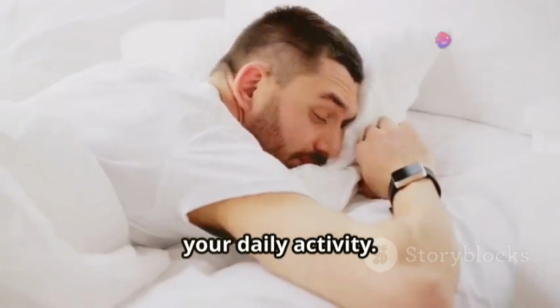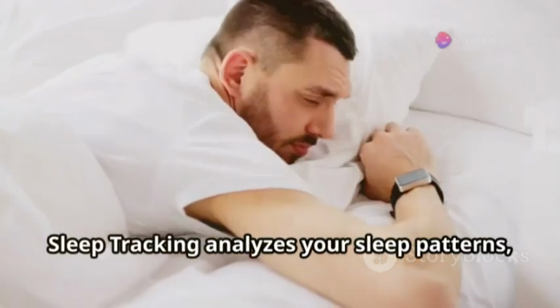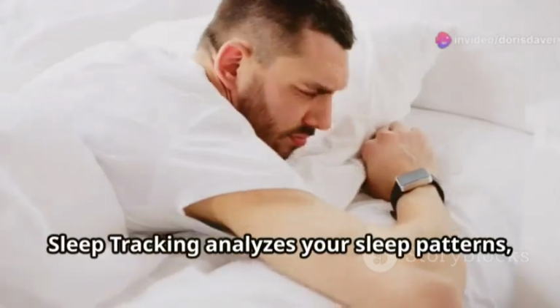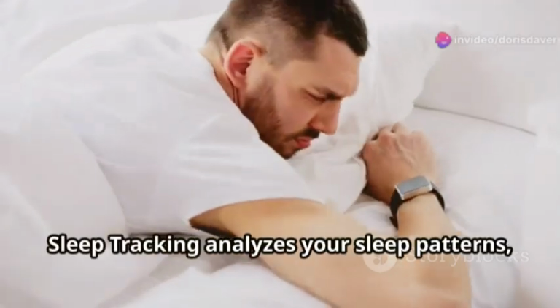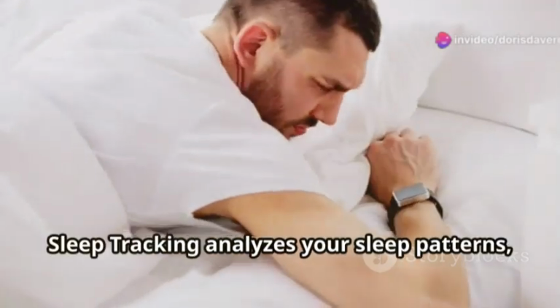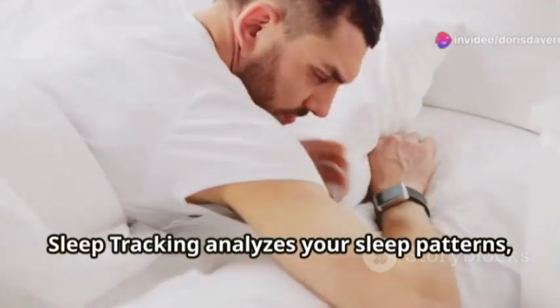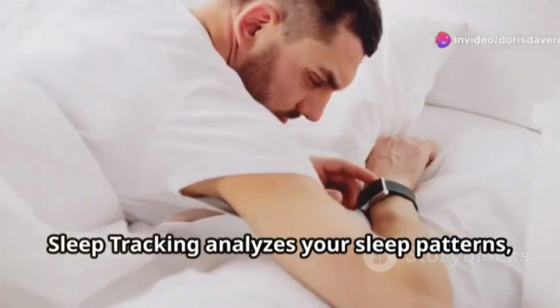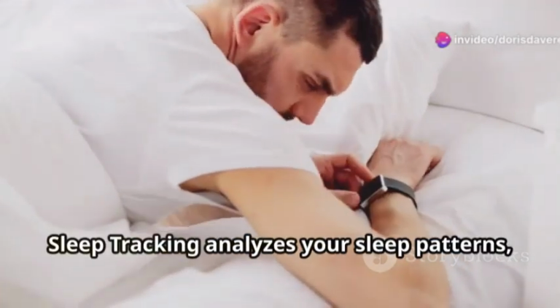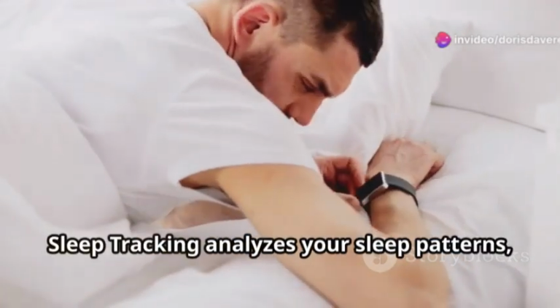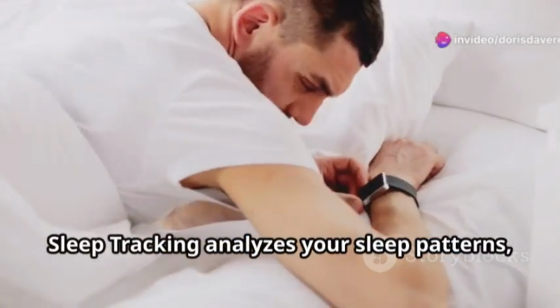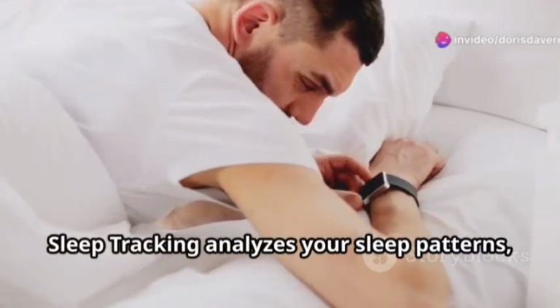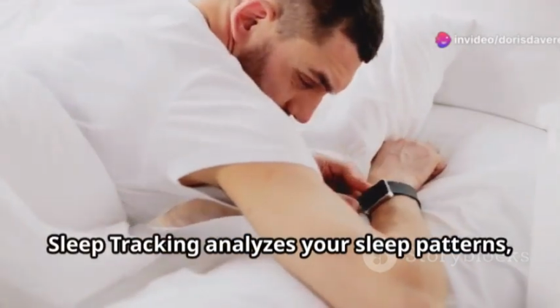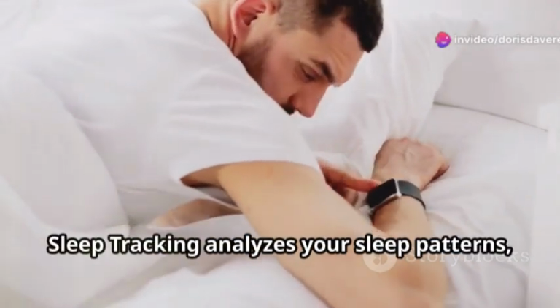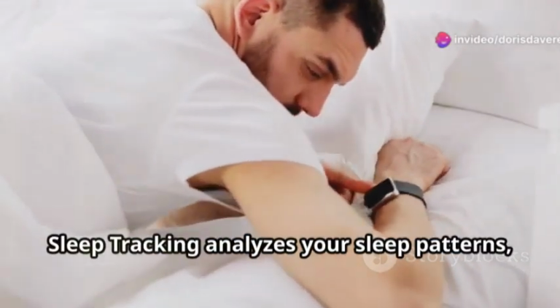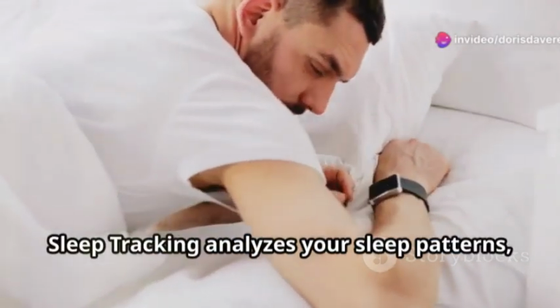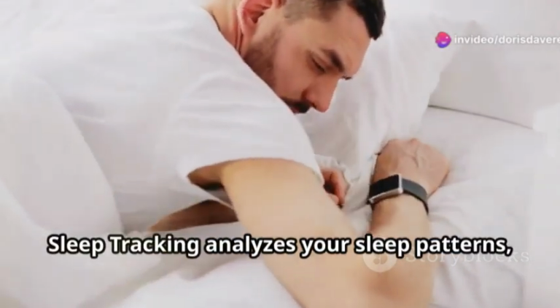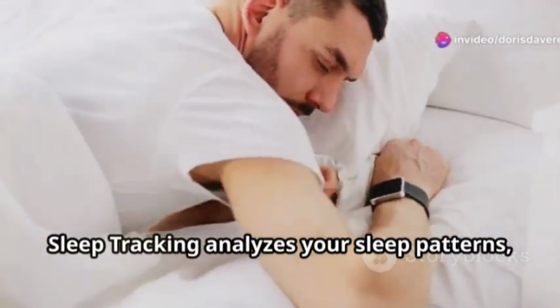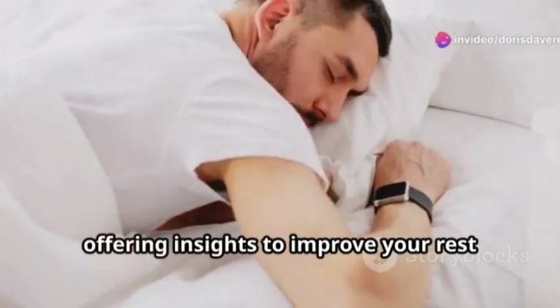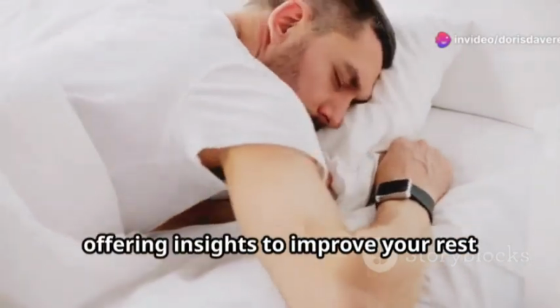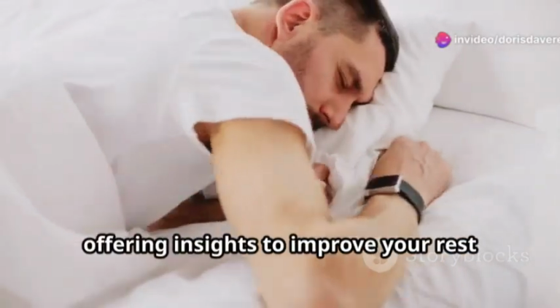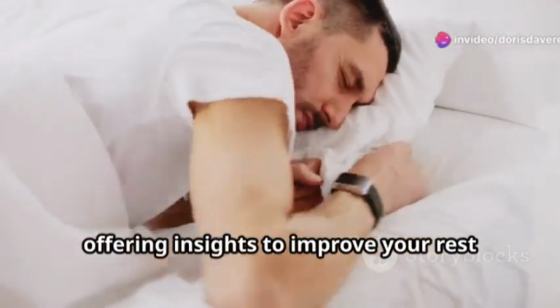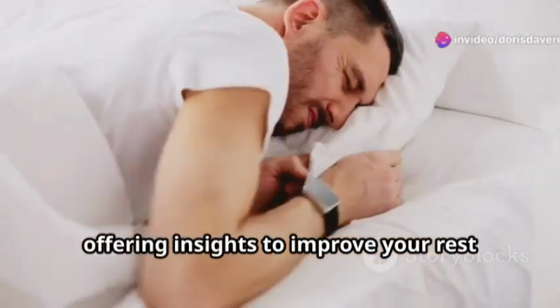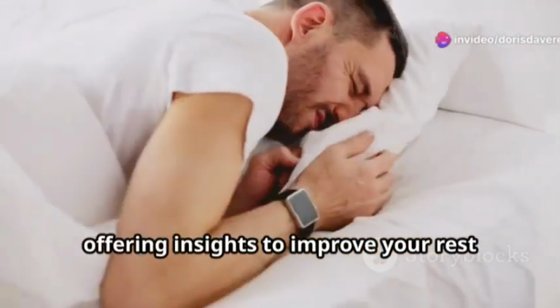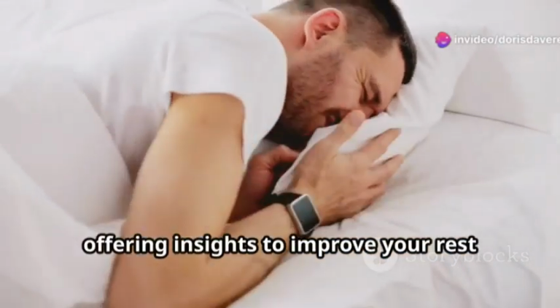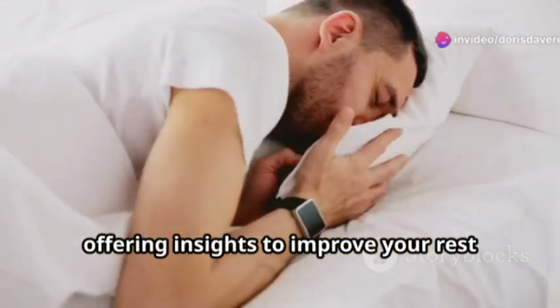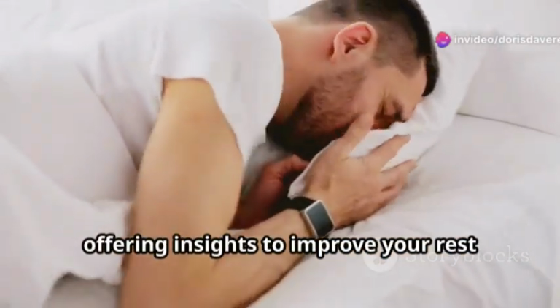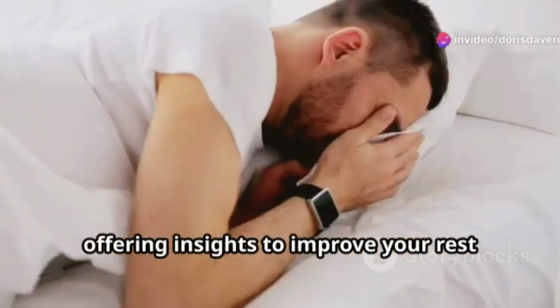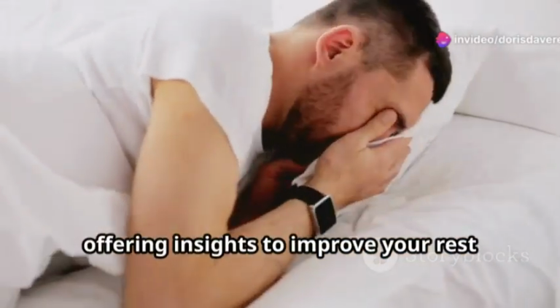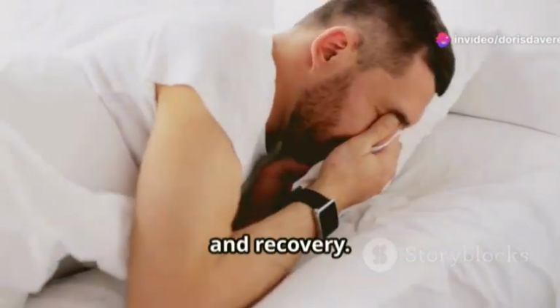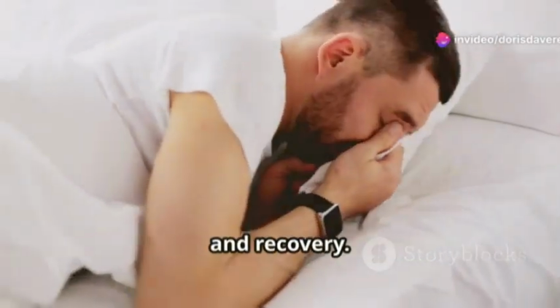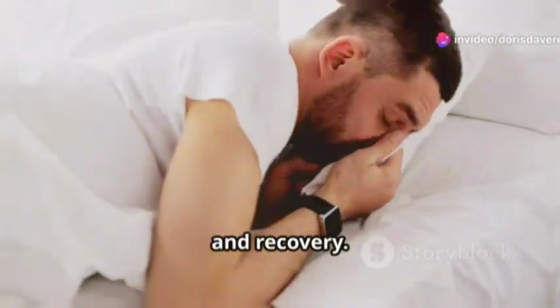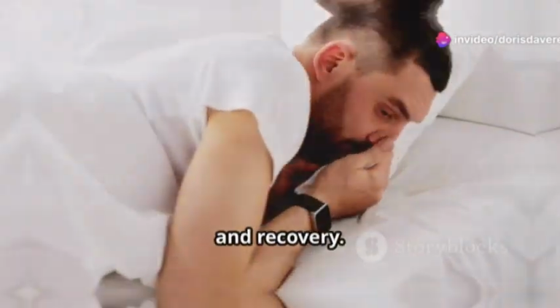Sleep Tracking analyzes your sleep patterns, offering insights to improve your rest and recovery.